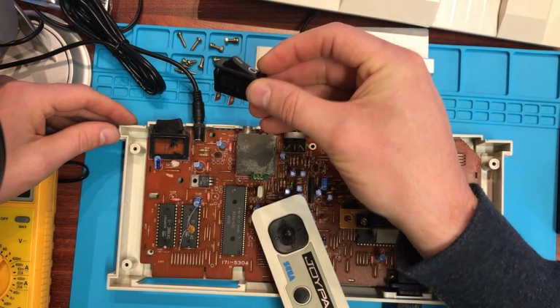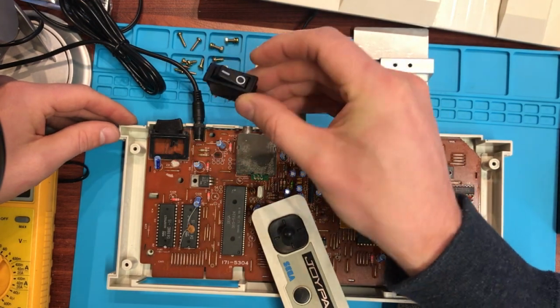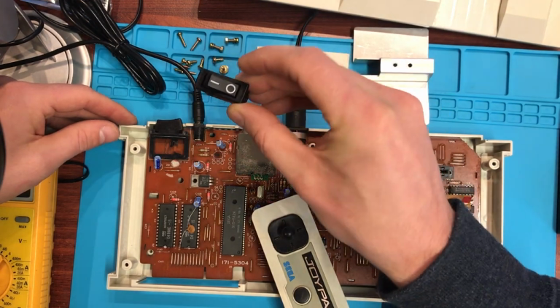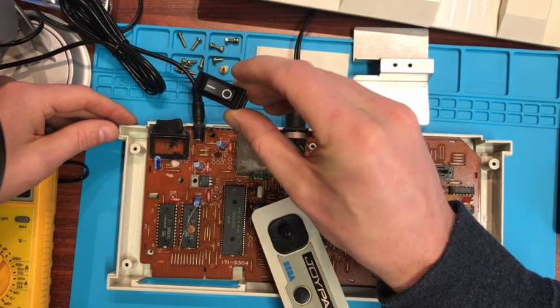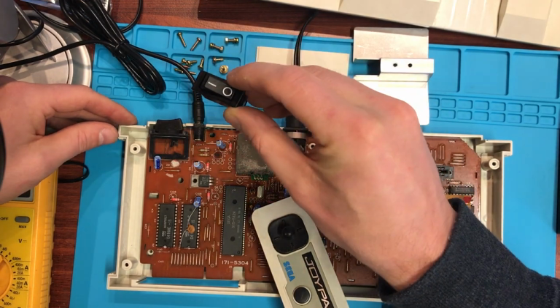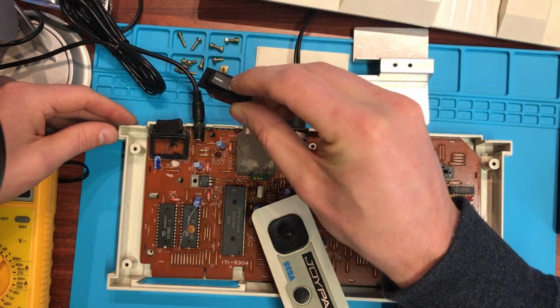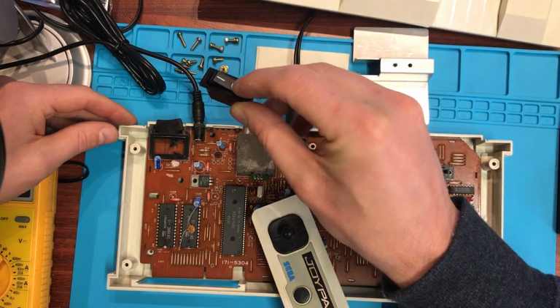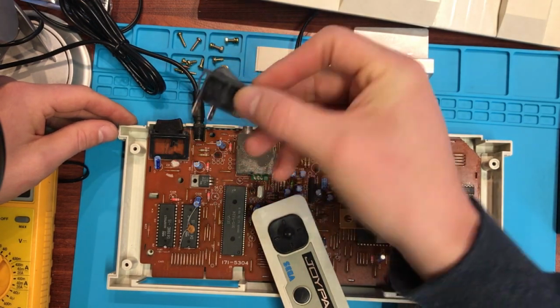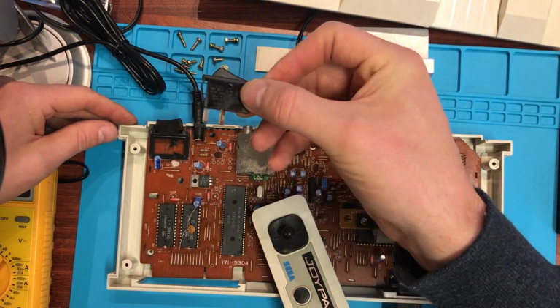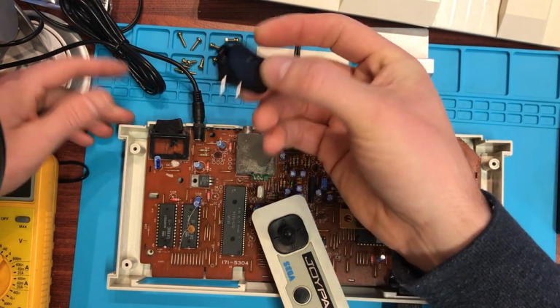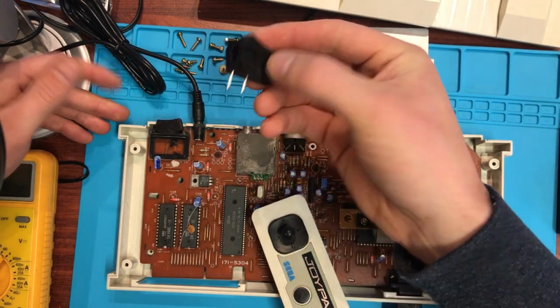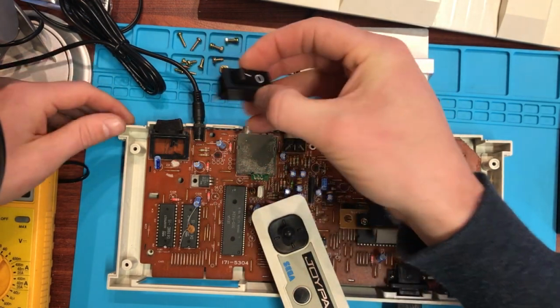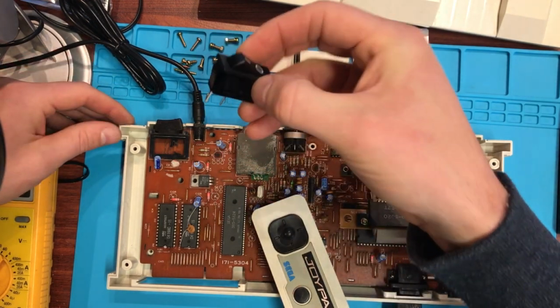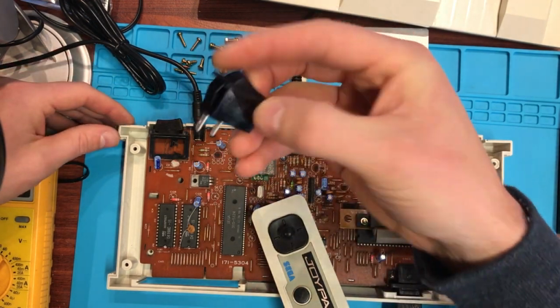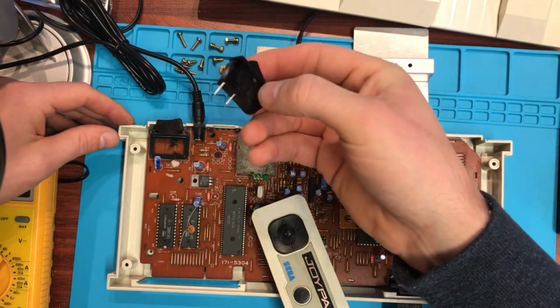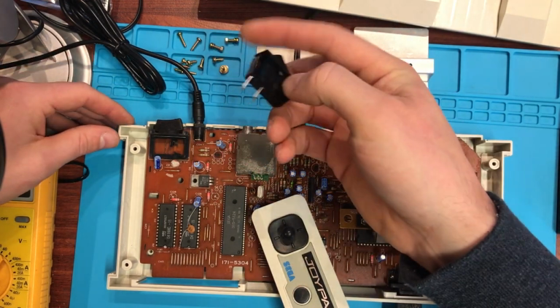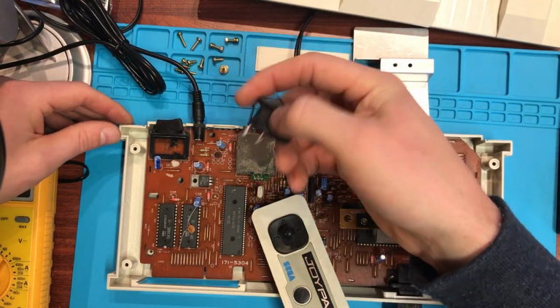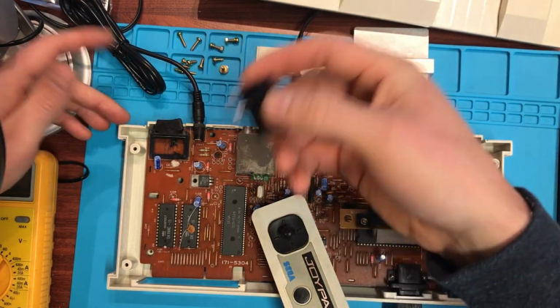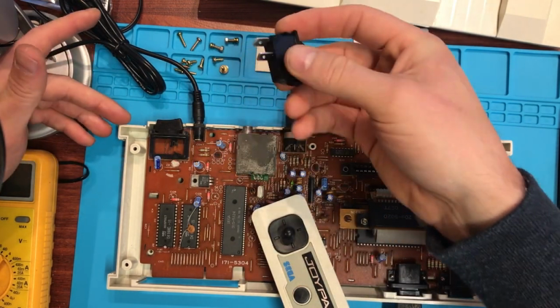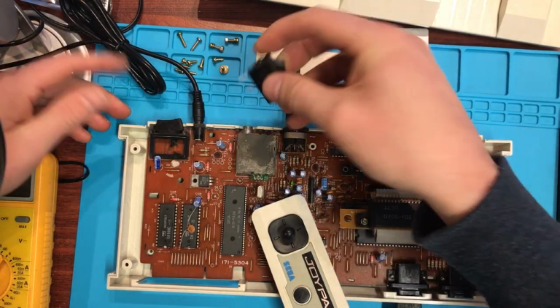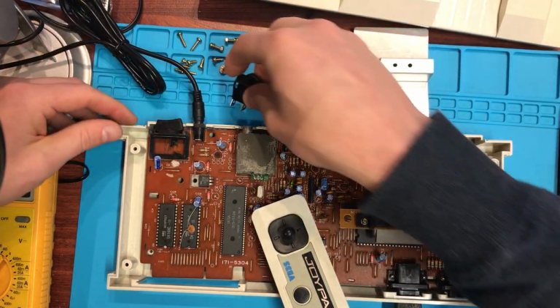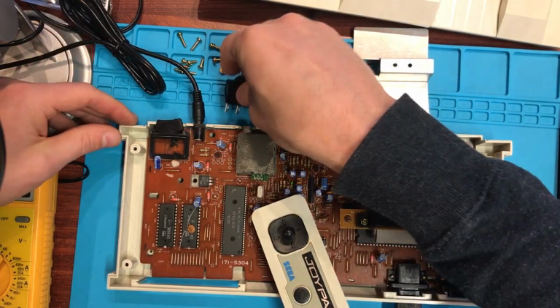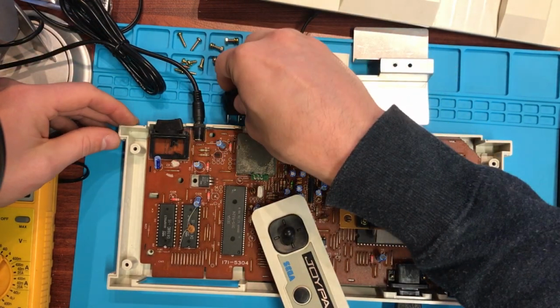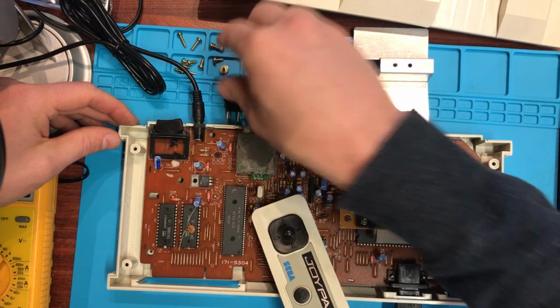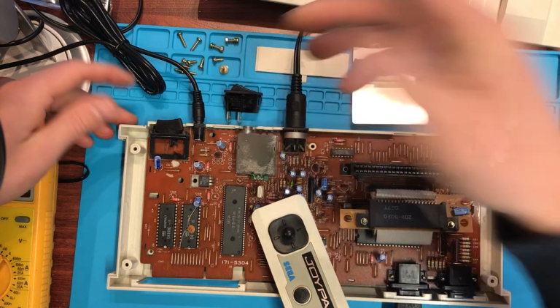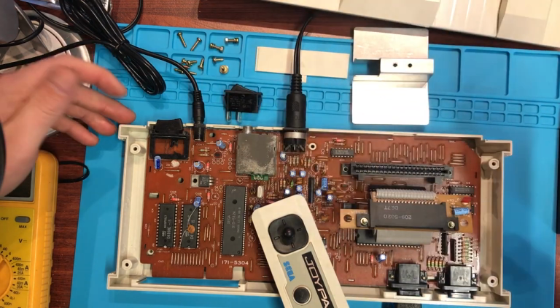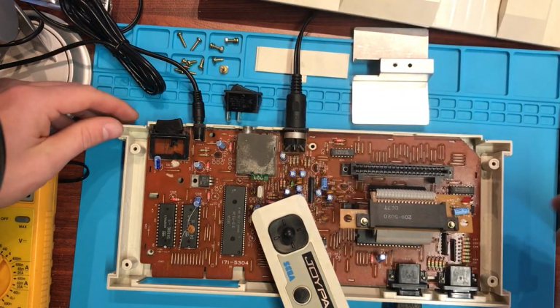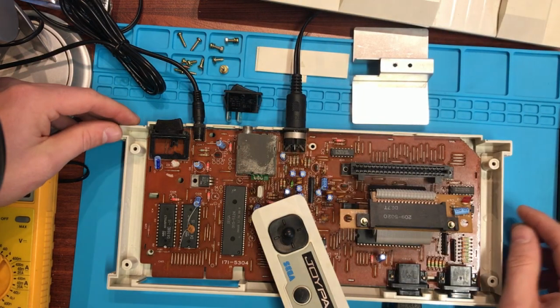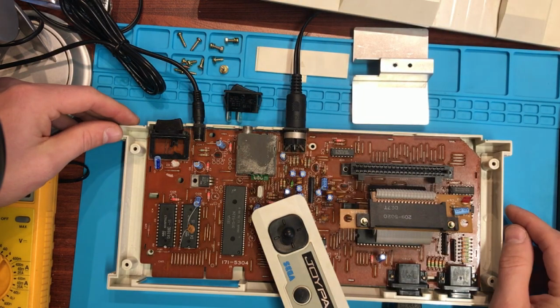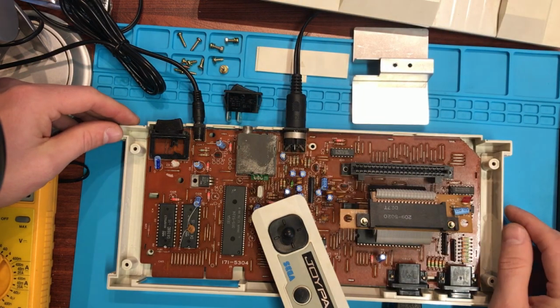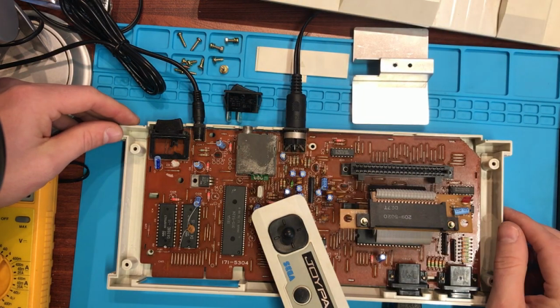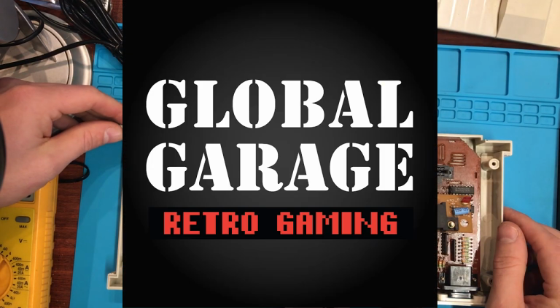We're going to replace the switch, and I'll show you where I got the switch, show you how to do it, and we'll make sure it all works.